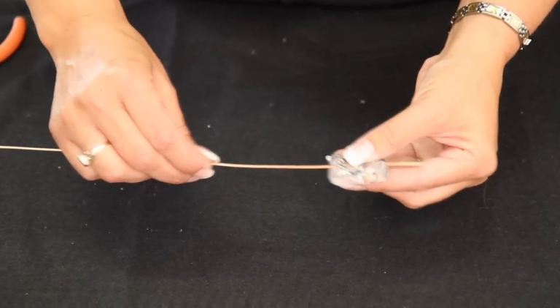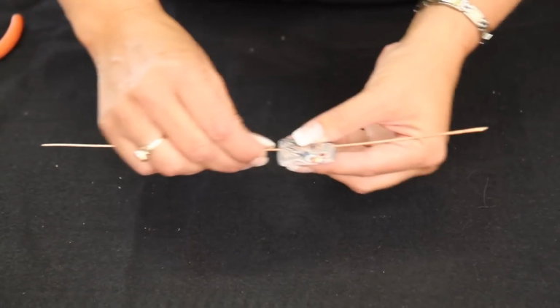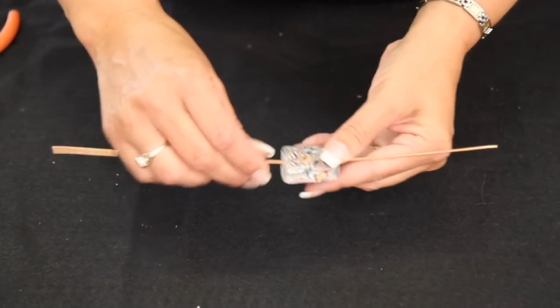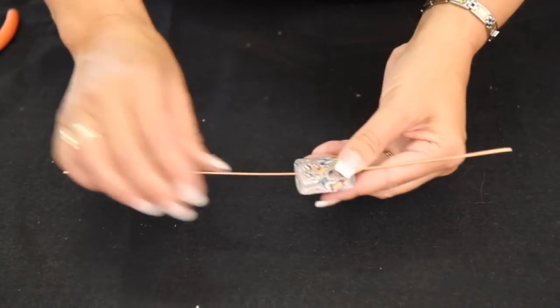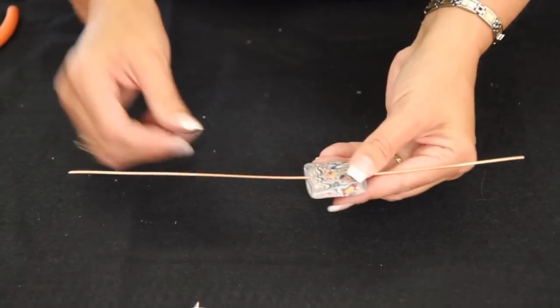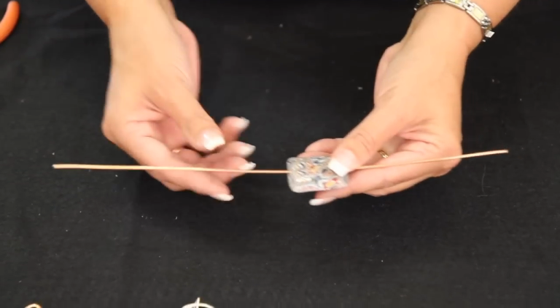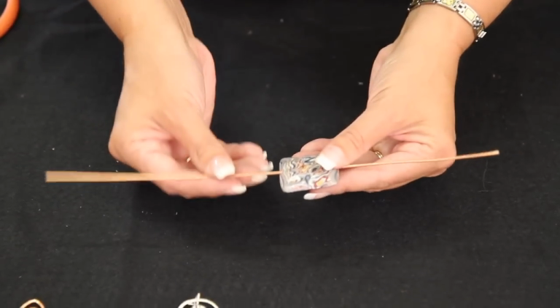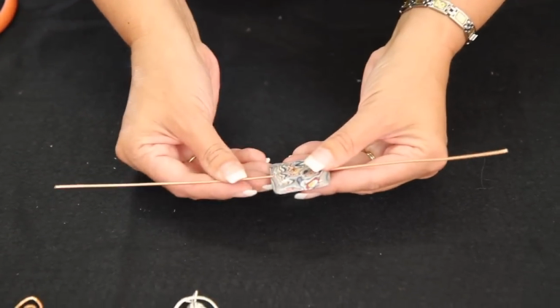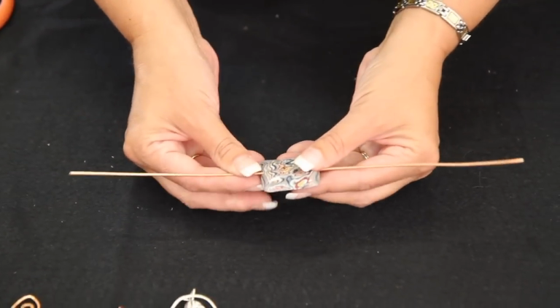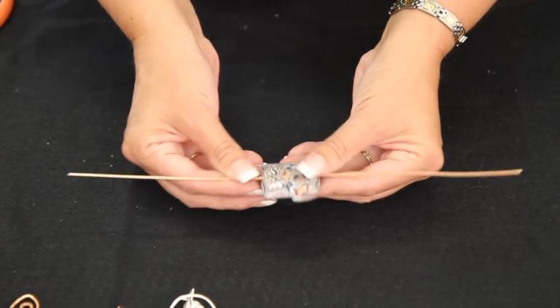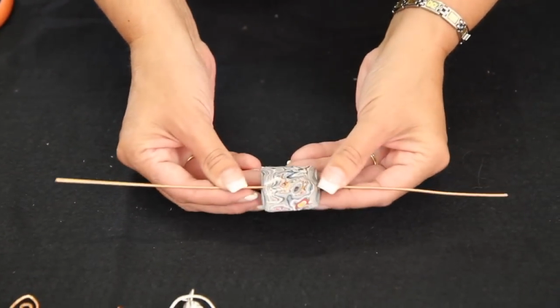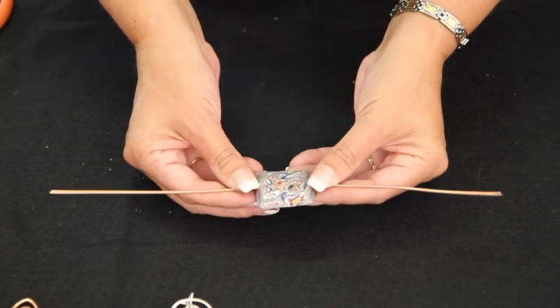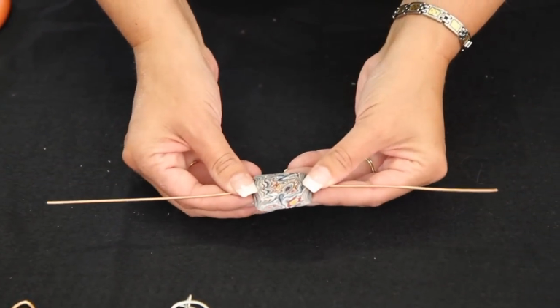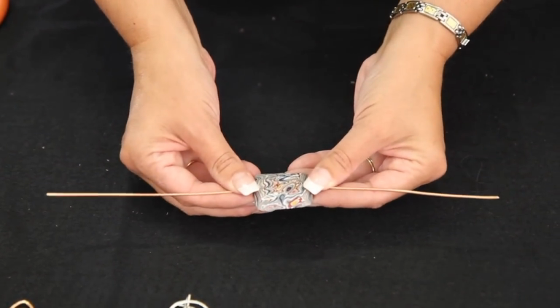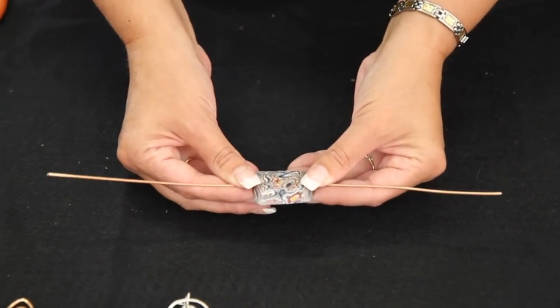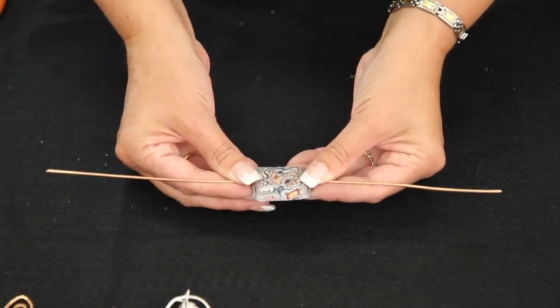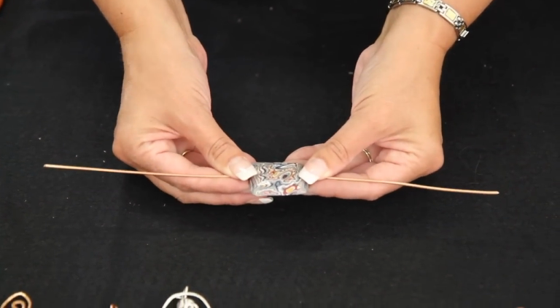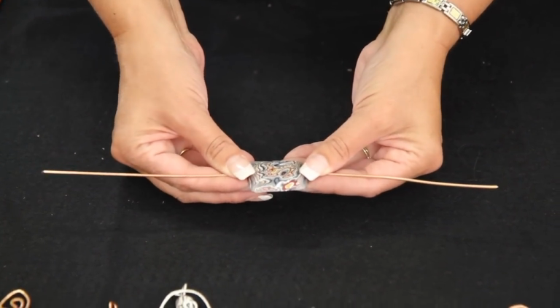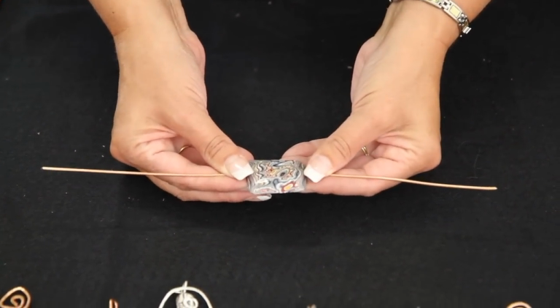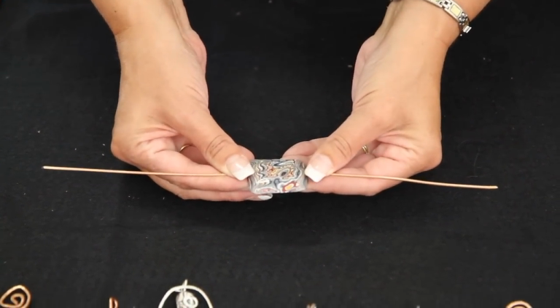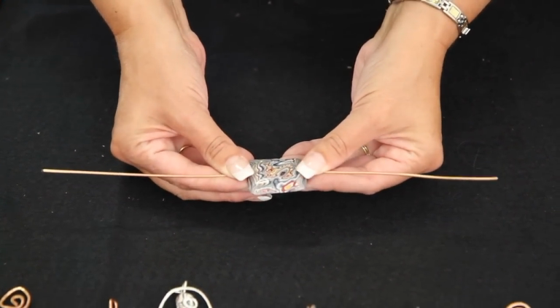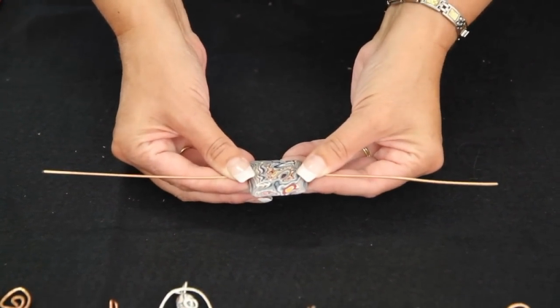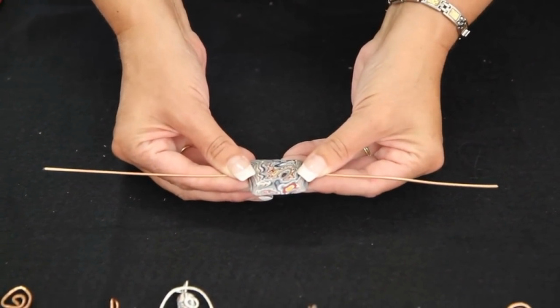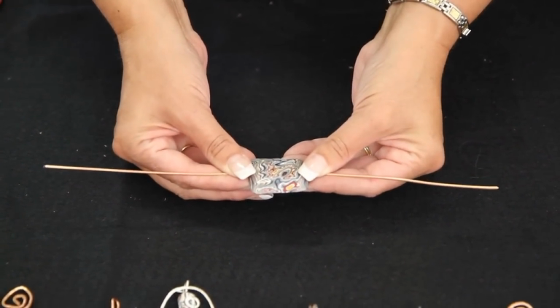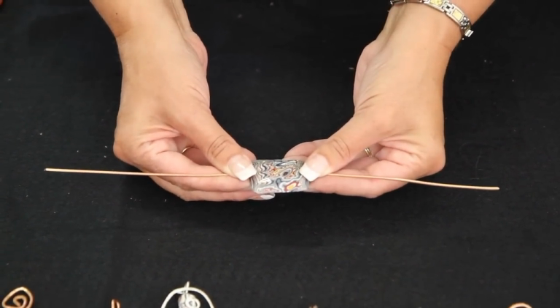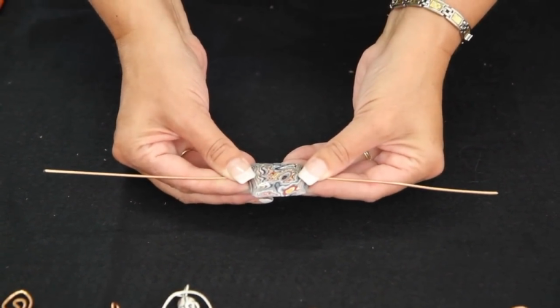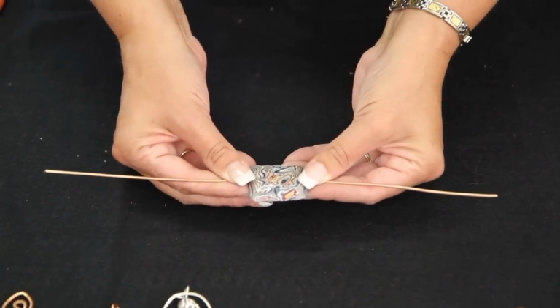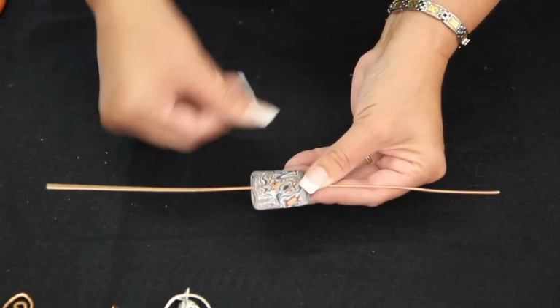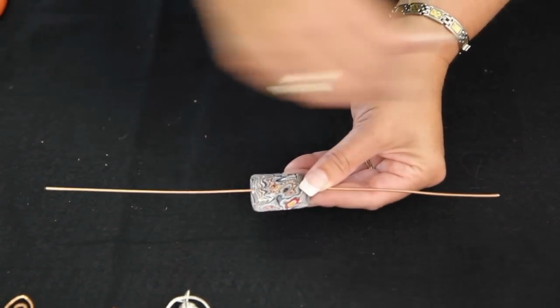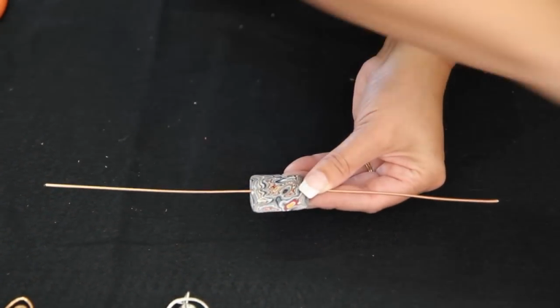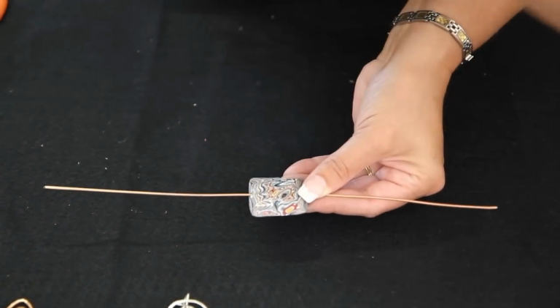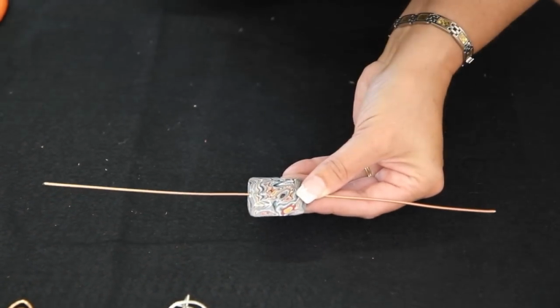We're going to insert through the hole. You want to make sure that it's centered. If you want to give it a measure, you can.